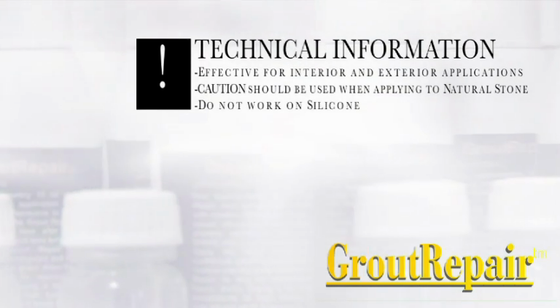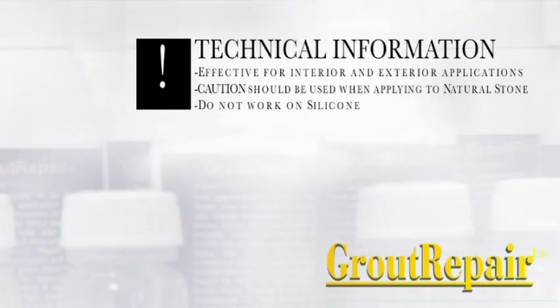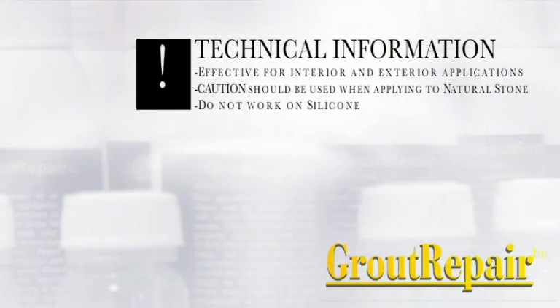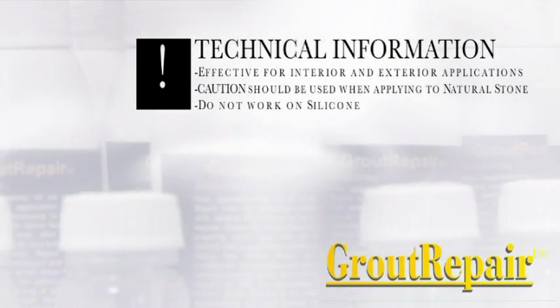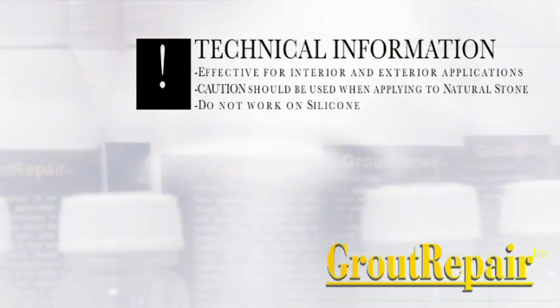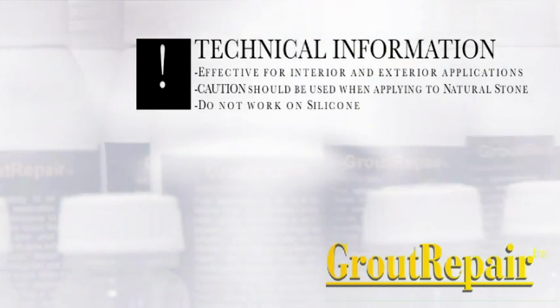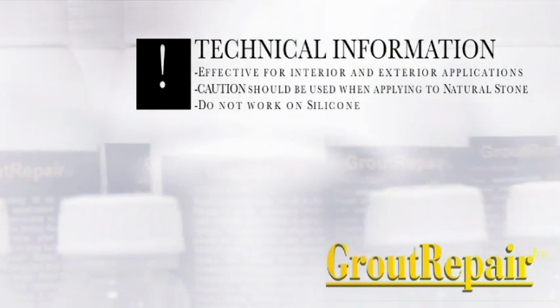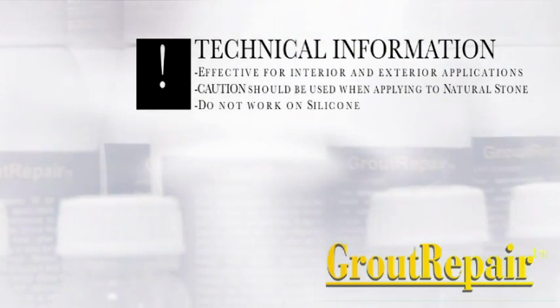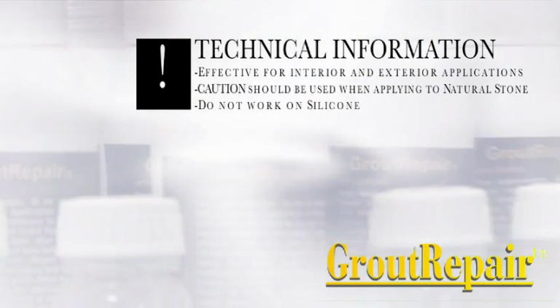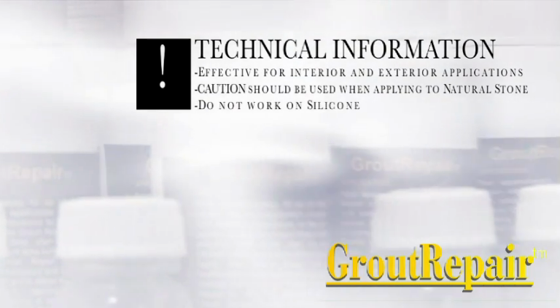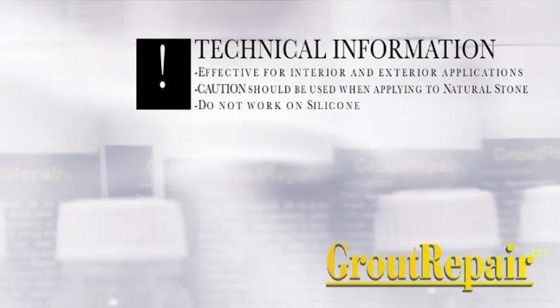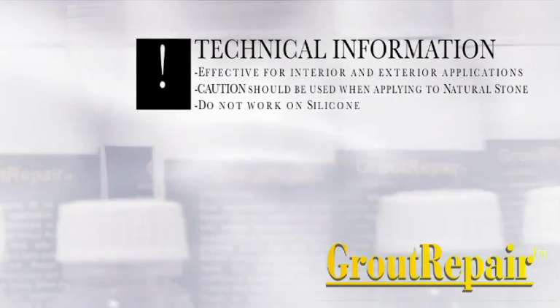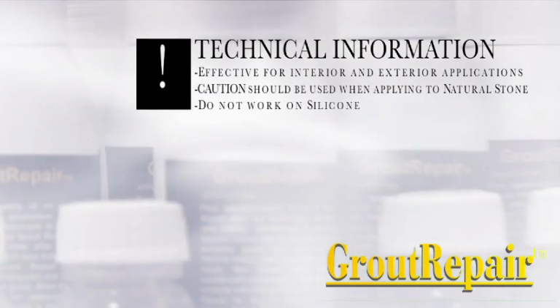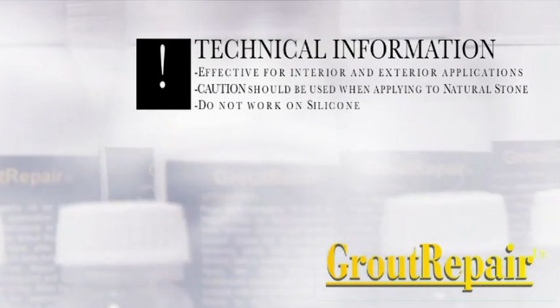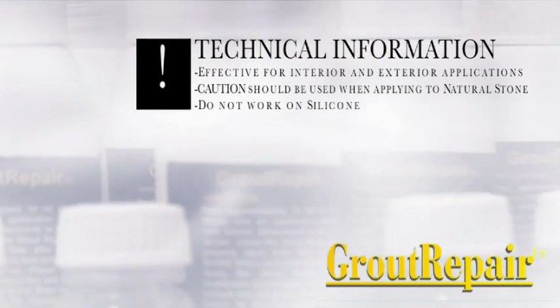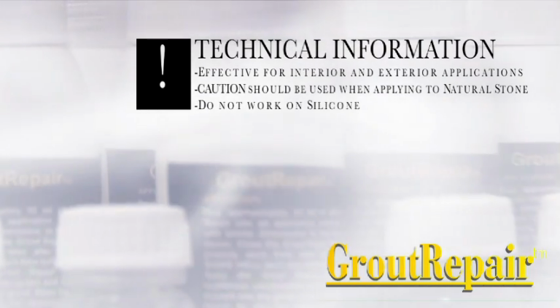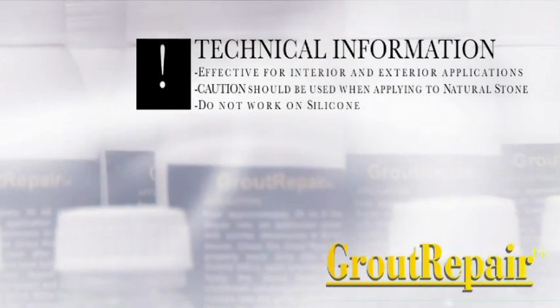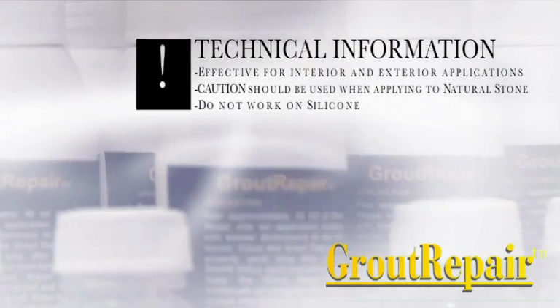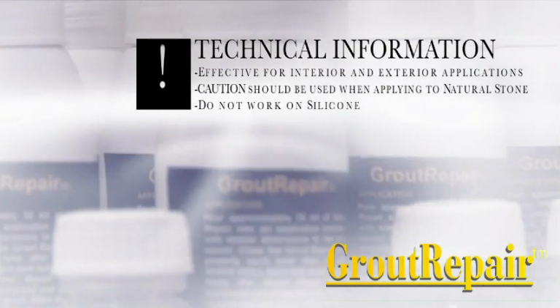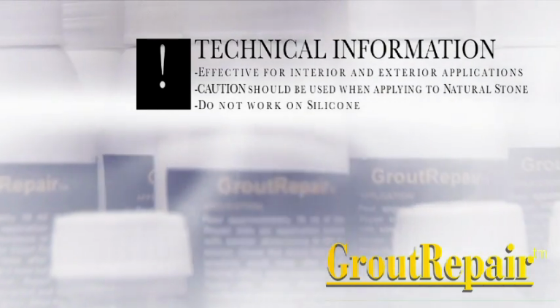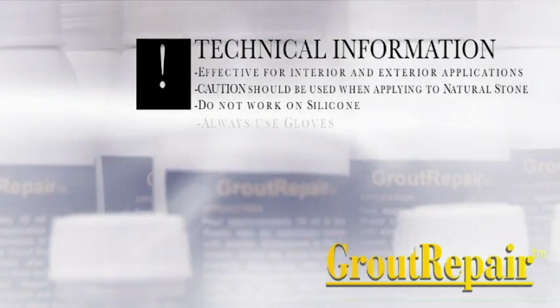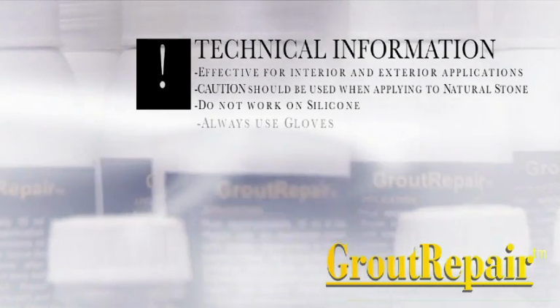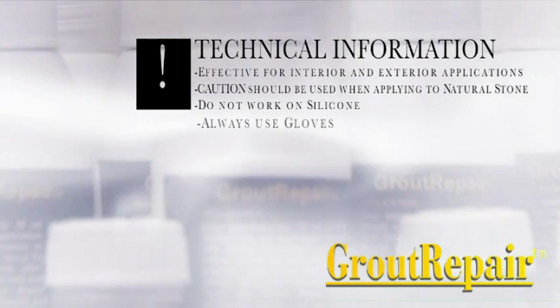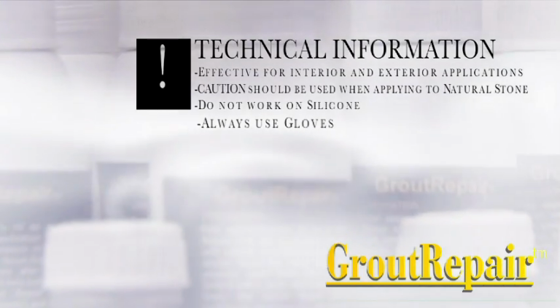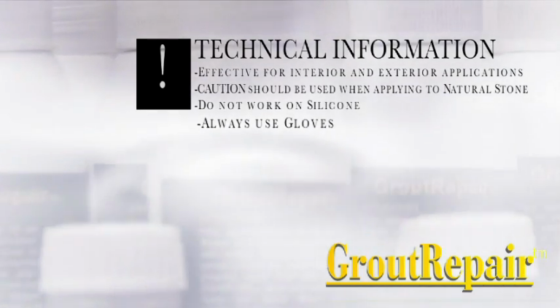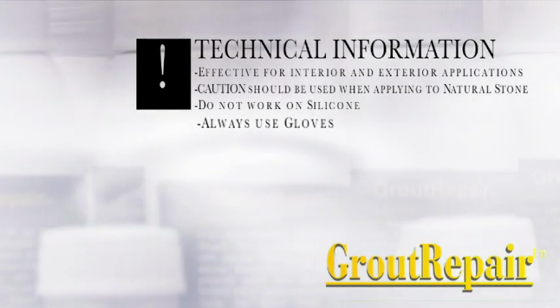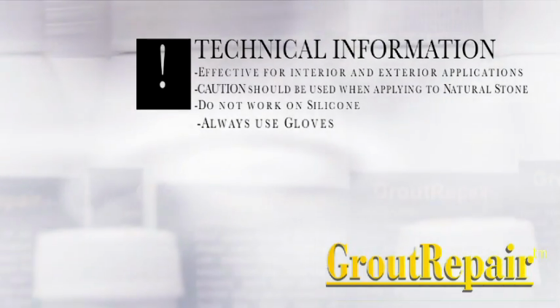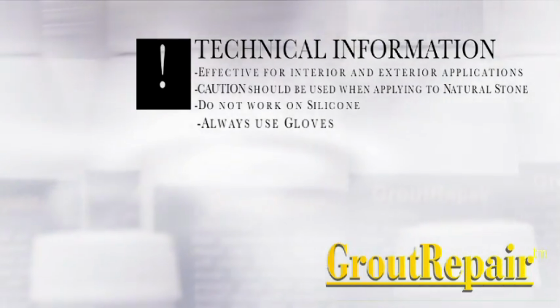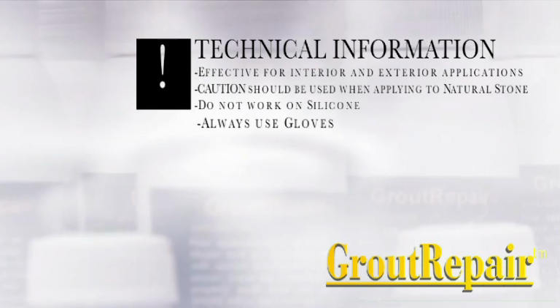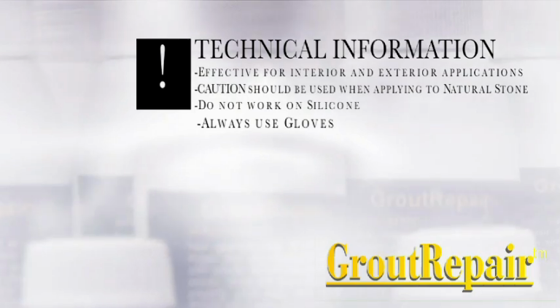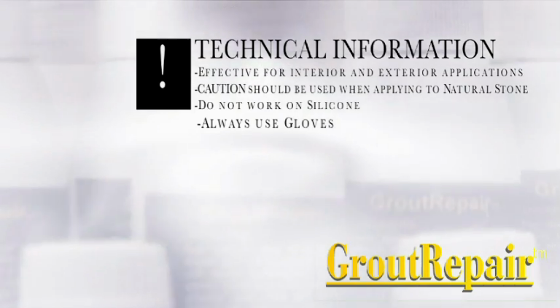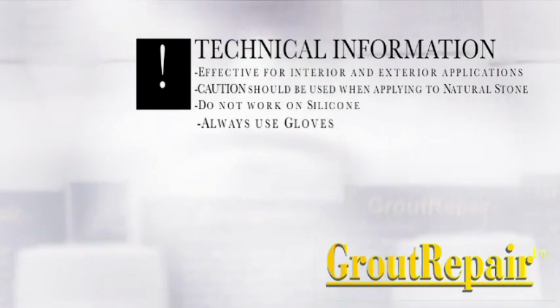Do not work on silicone. Always use gloves.